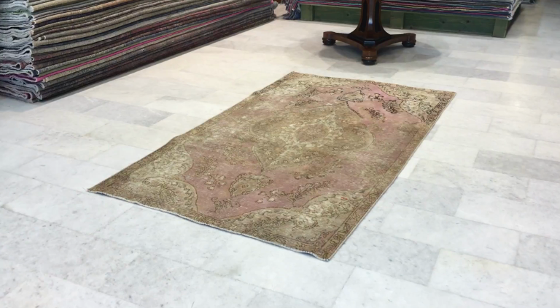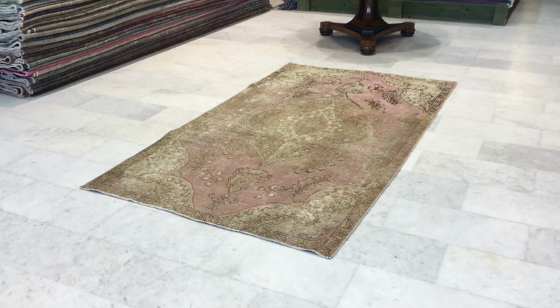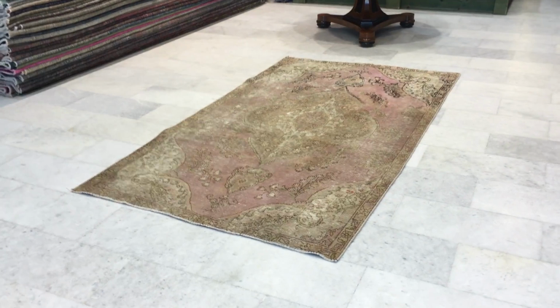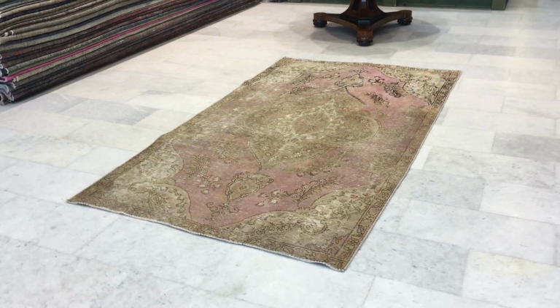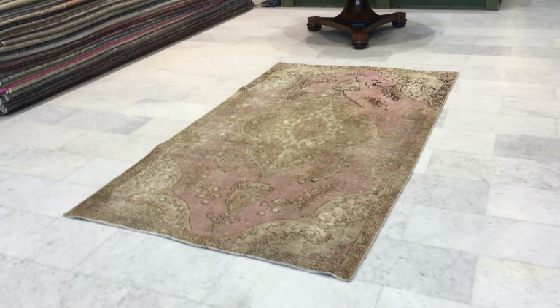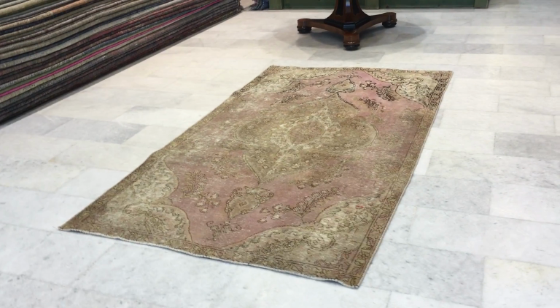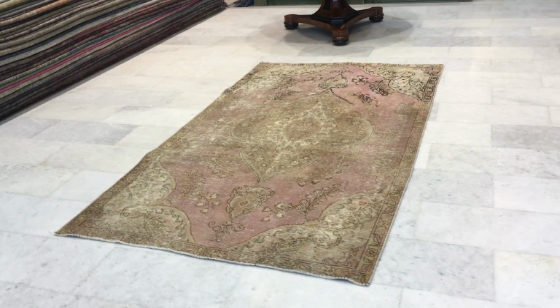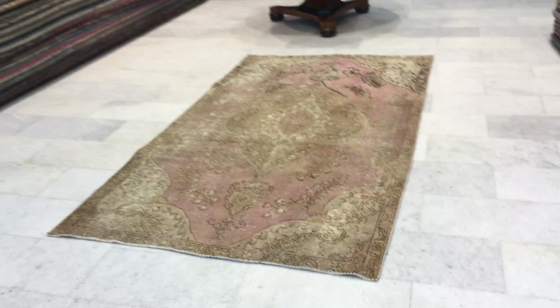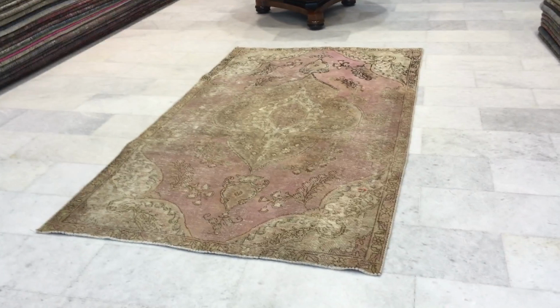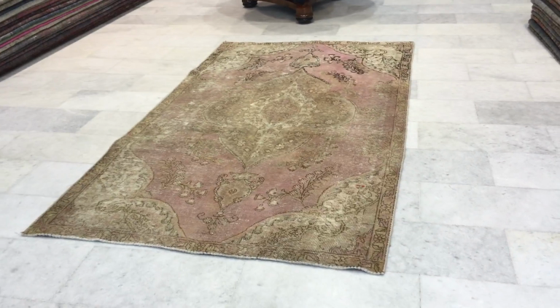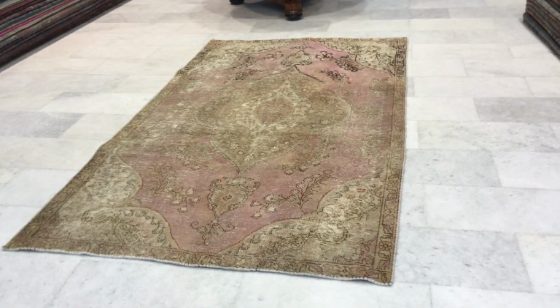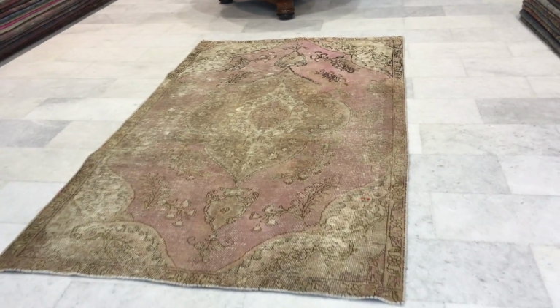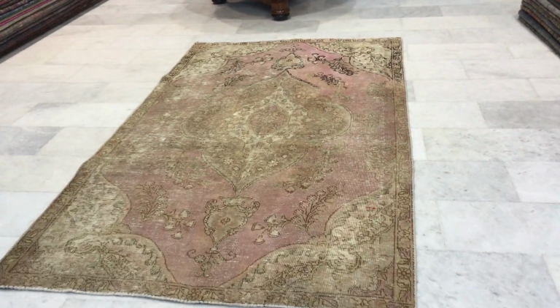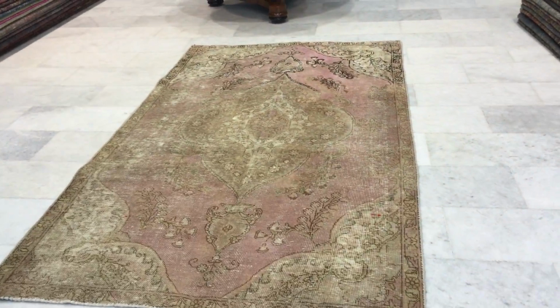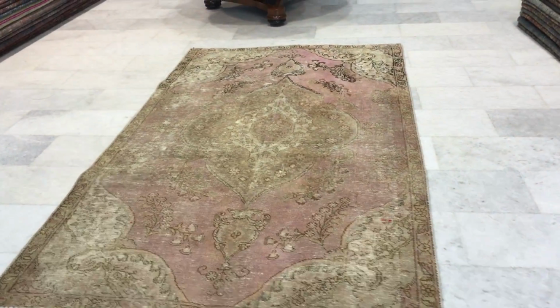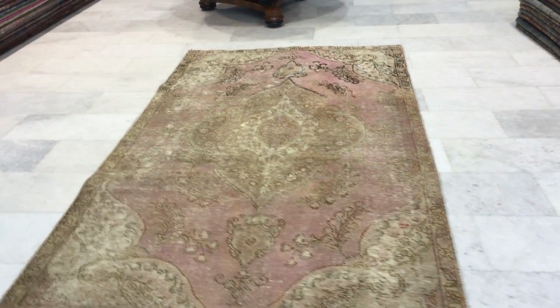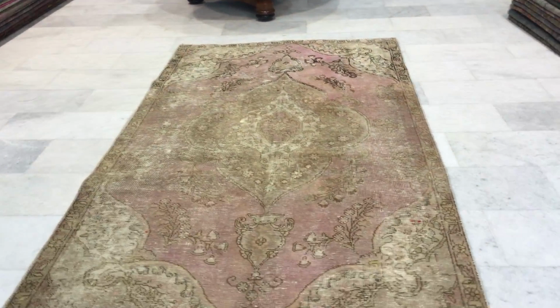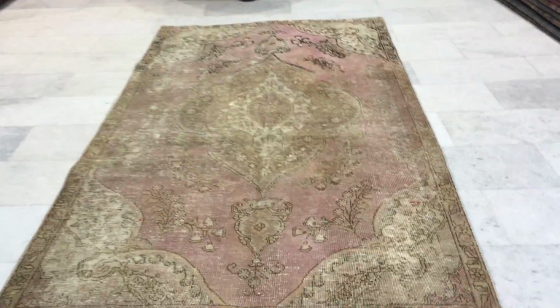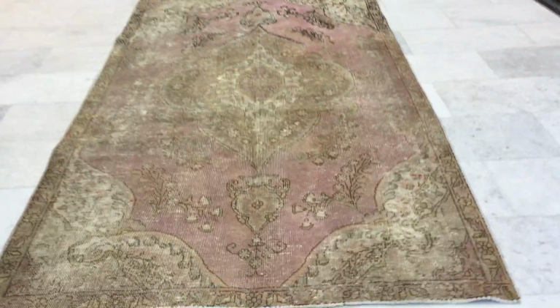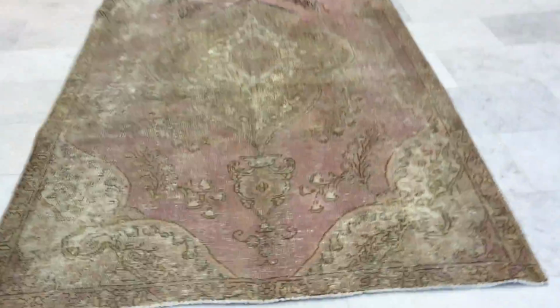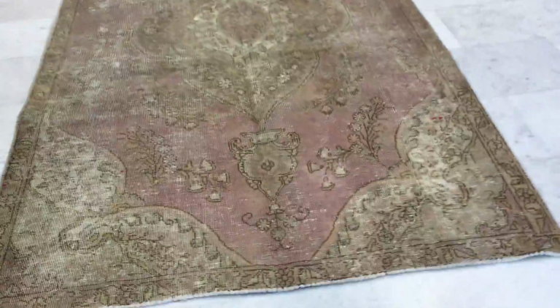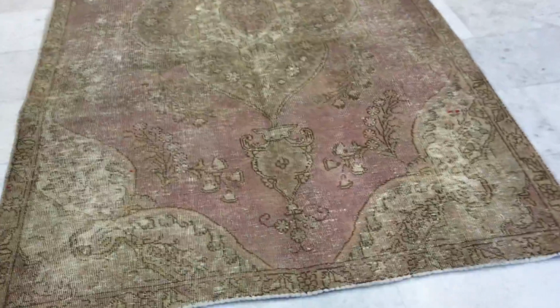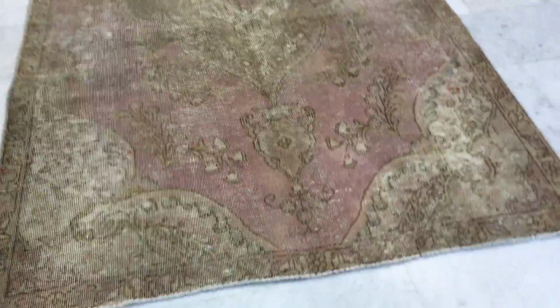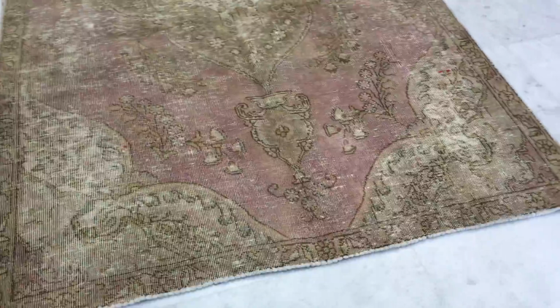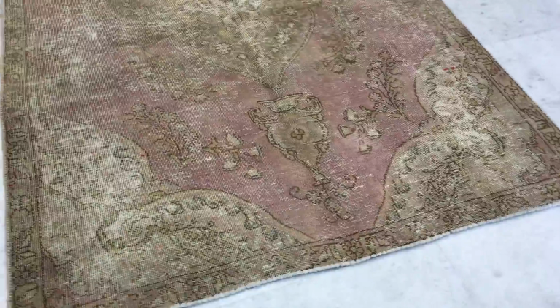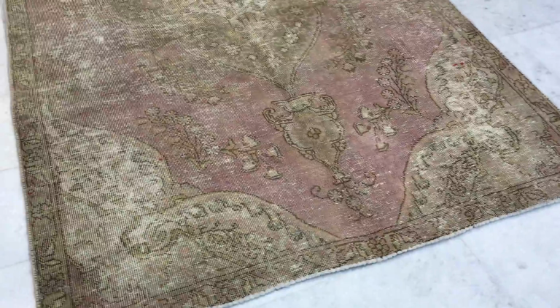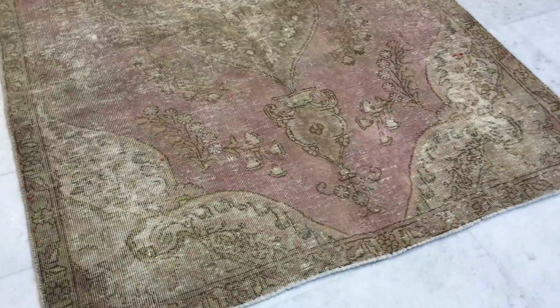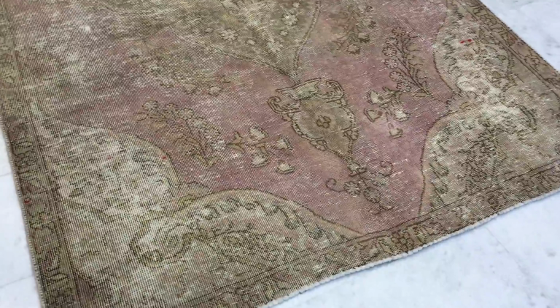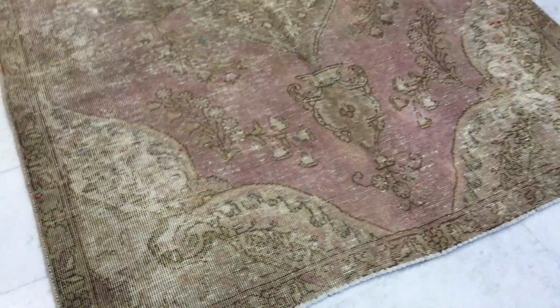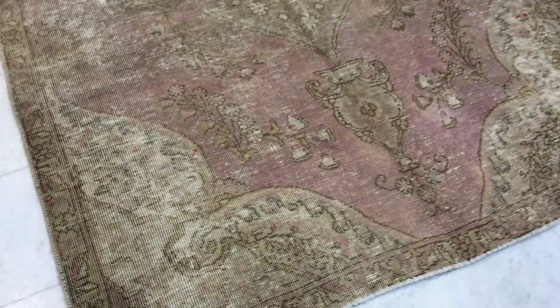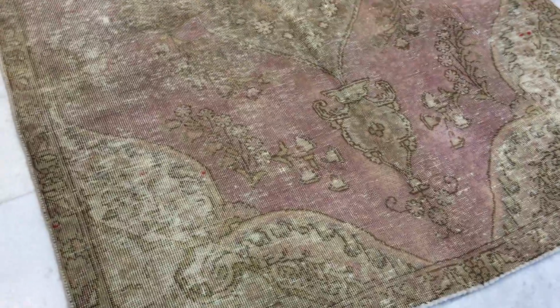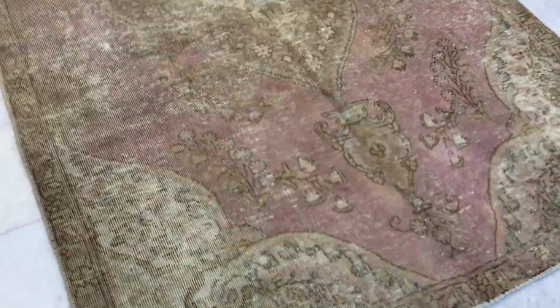This is Vintage Carpet 12439. It's a Persian handmade stonewashed carpet — a very interesting and beautiful piece.